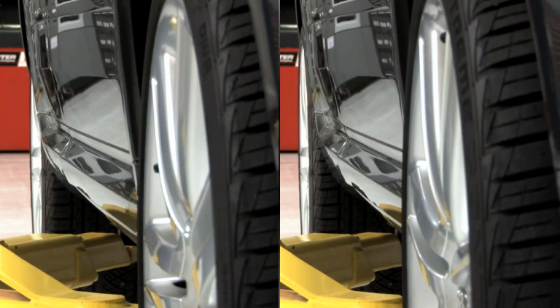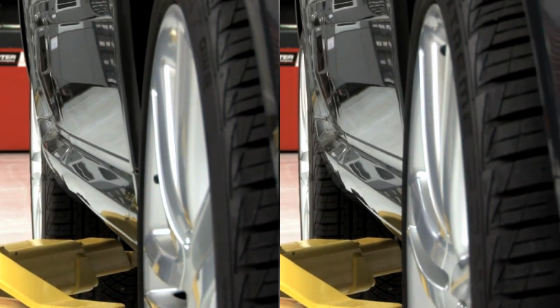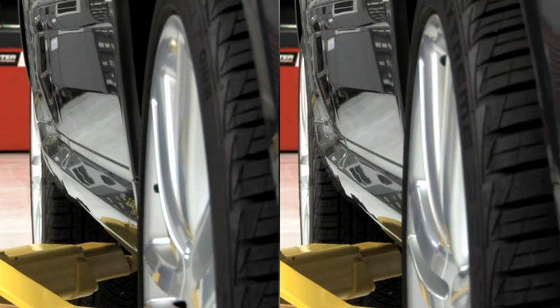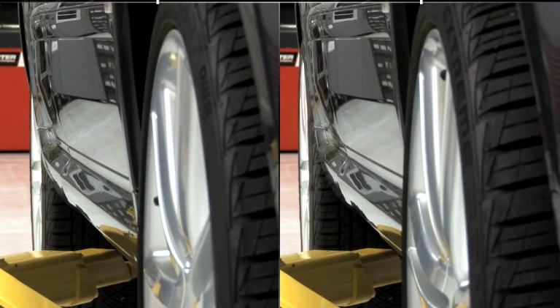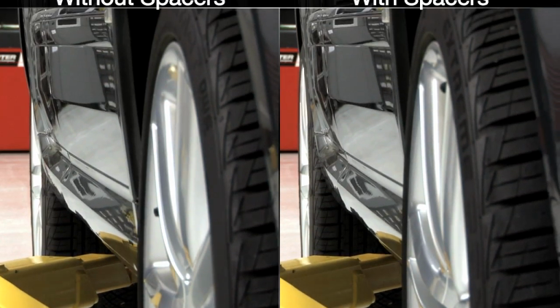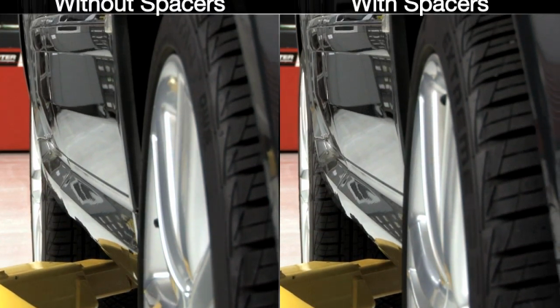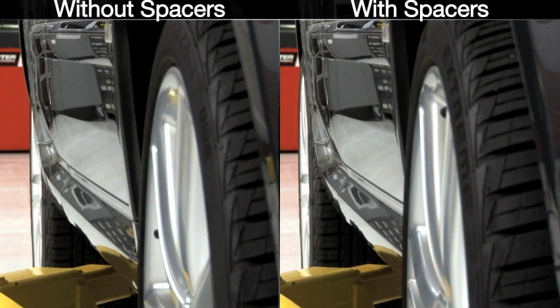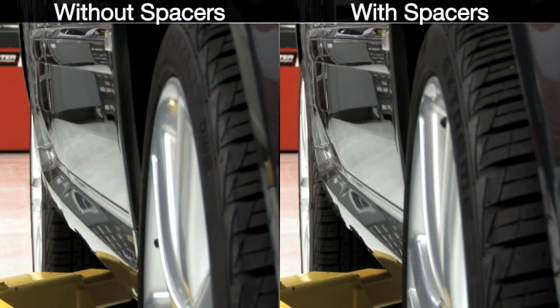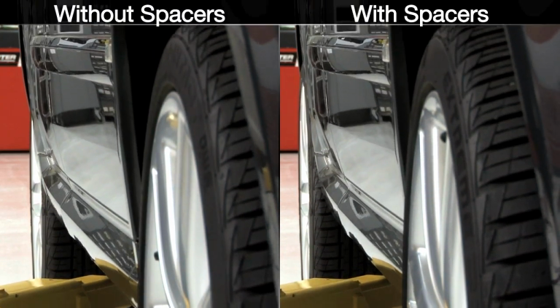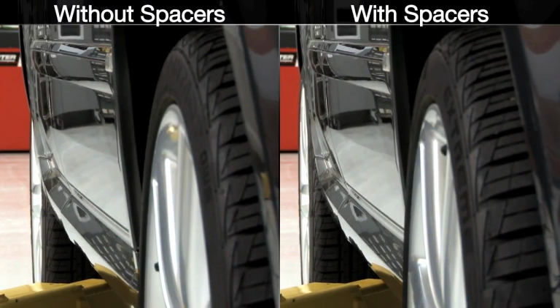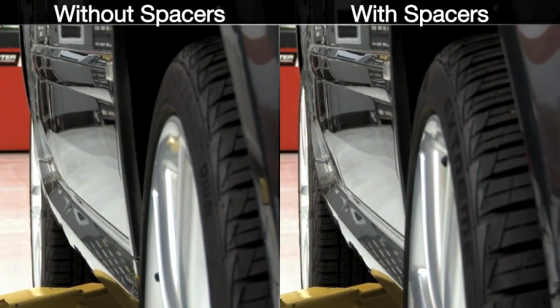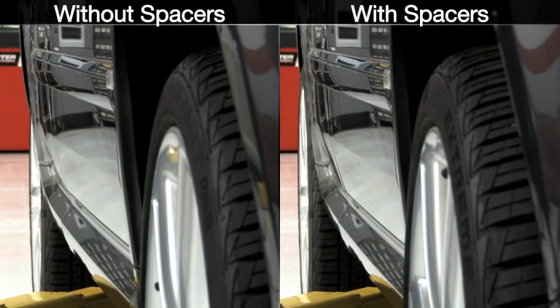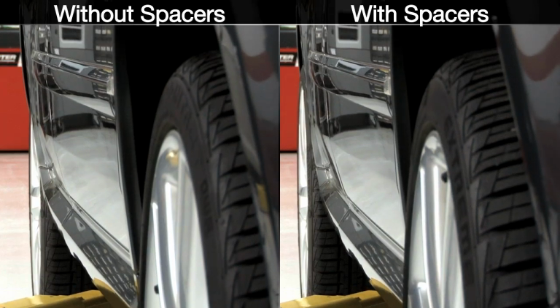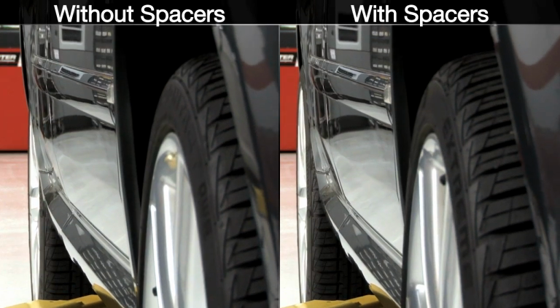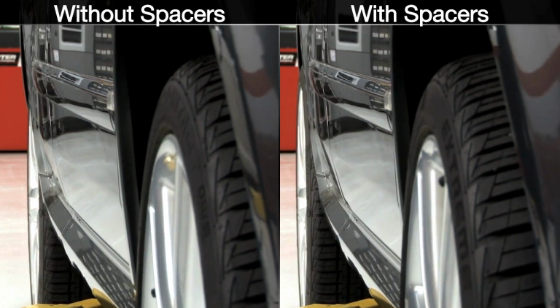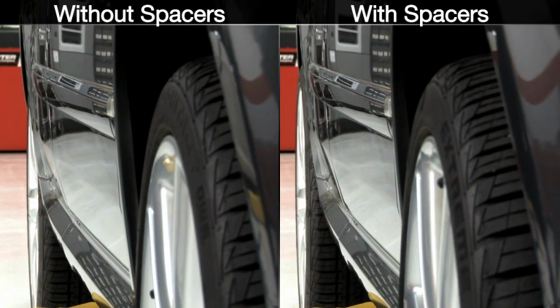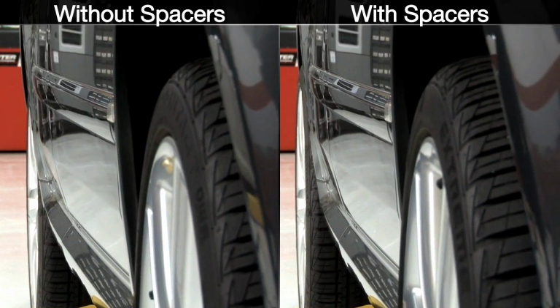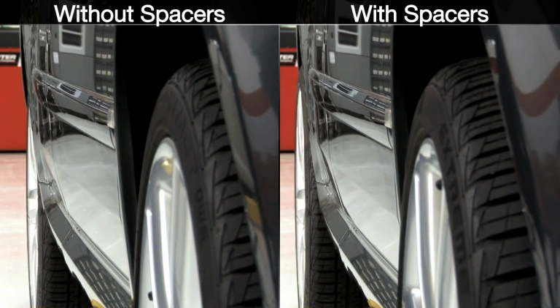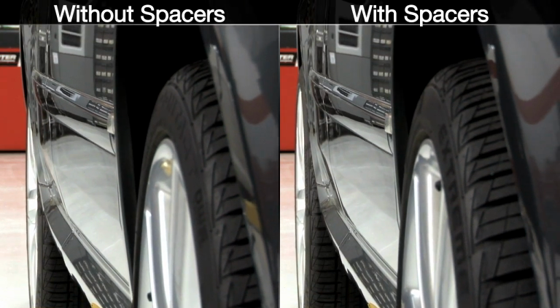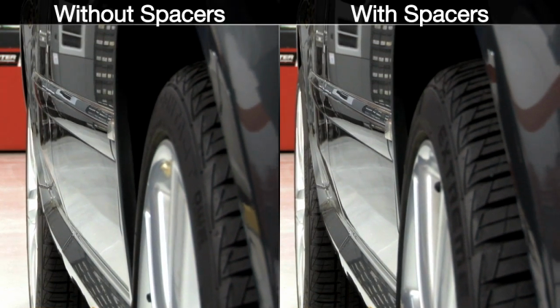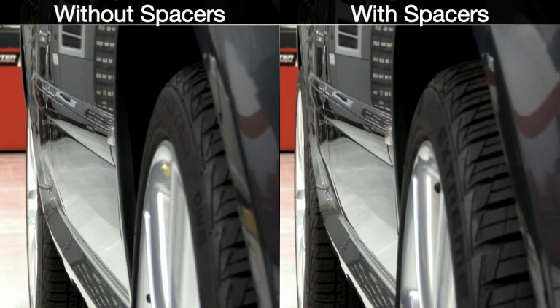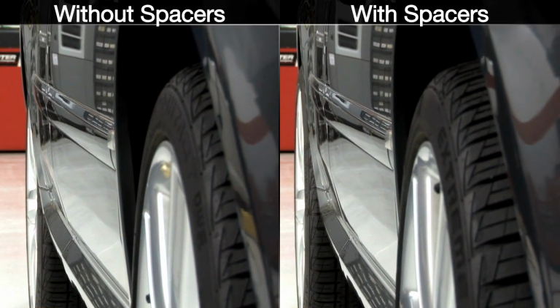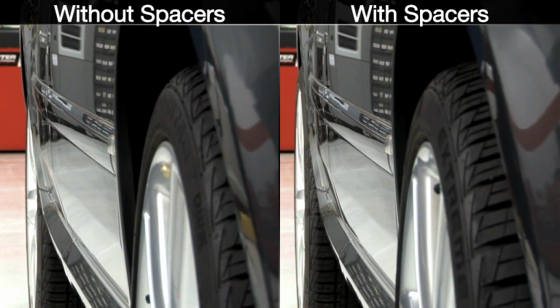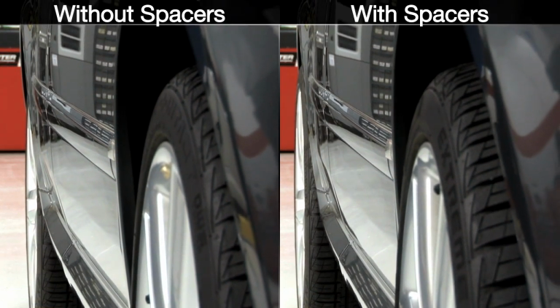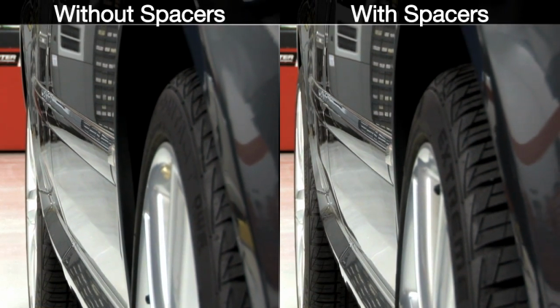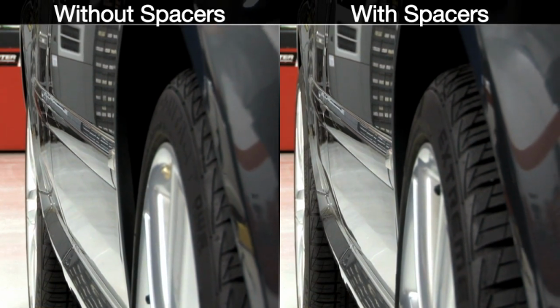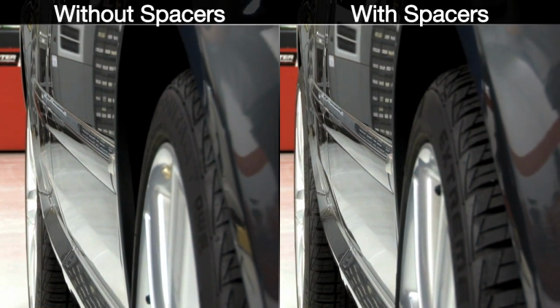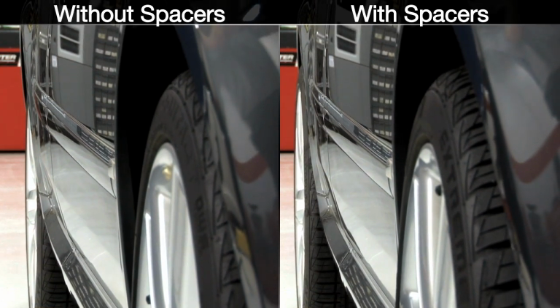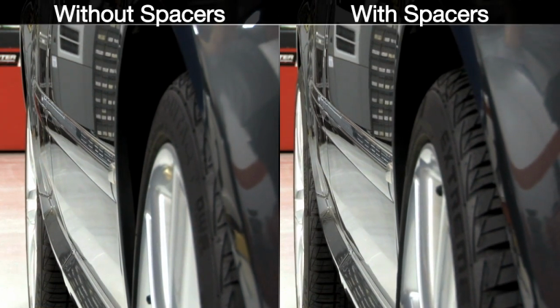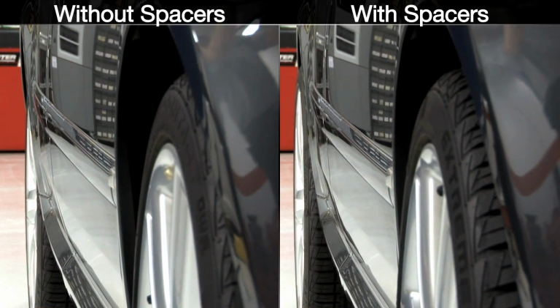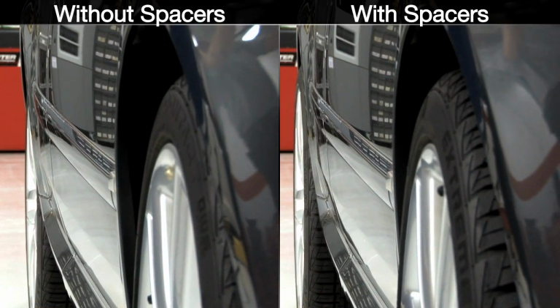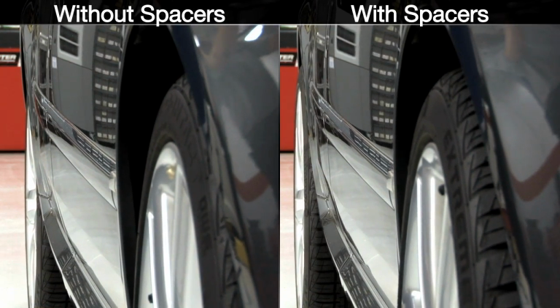Choose a spacer that's slightly thinner than this measurement to ensure clearance even under full suspension compression. For our purposes, we chose to run the biggest spacer allowed by our measurements. Notice the difference it's made to this OEM setup.